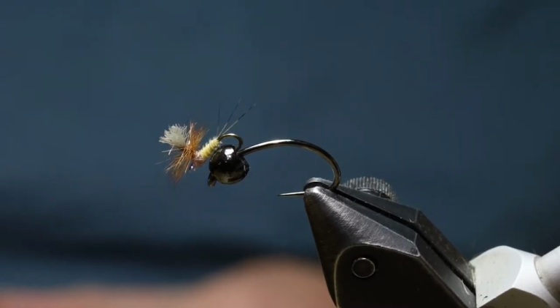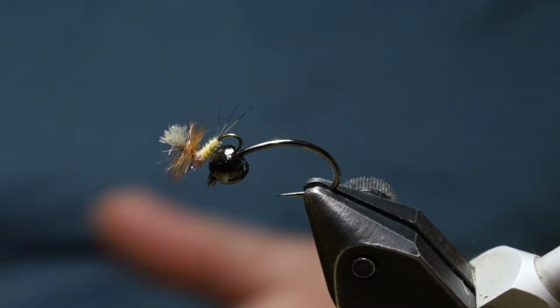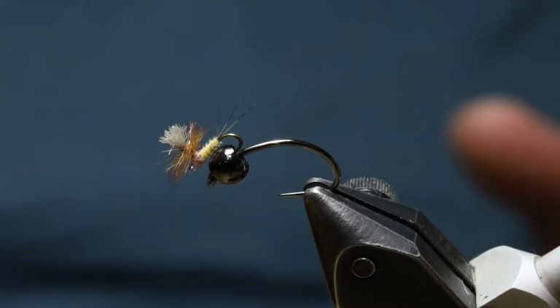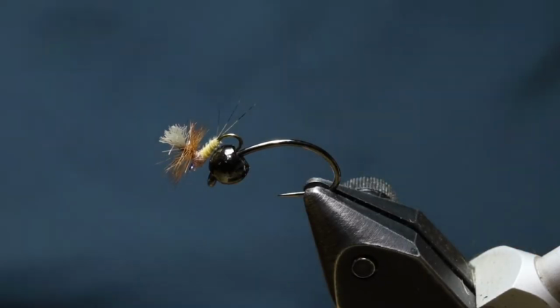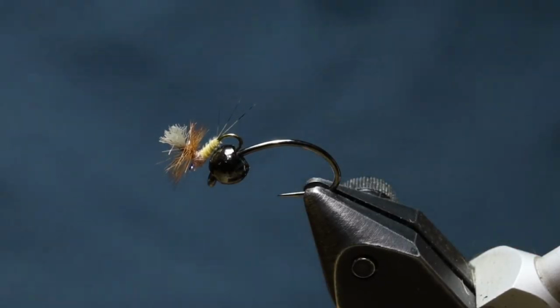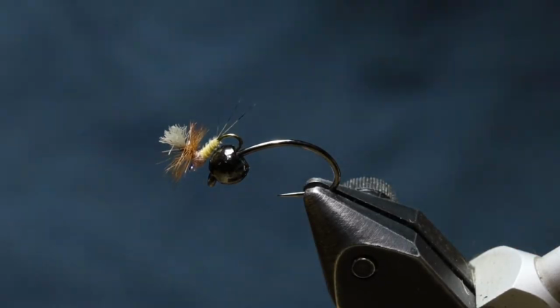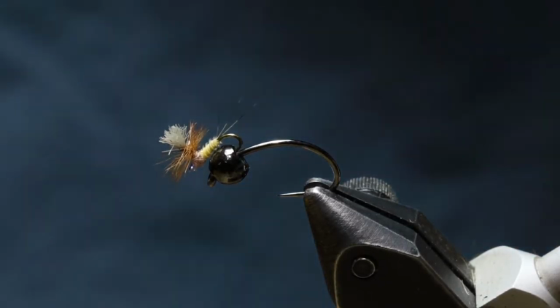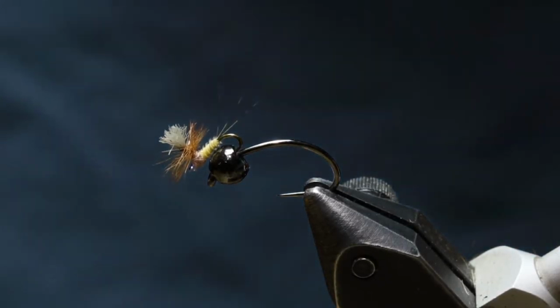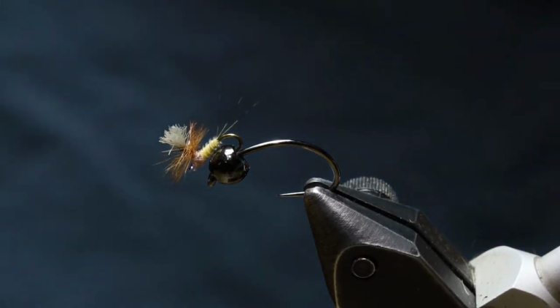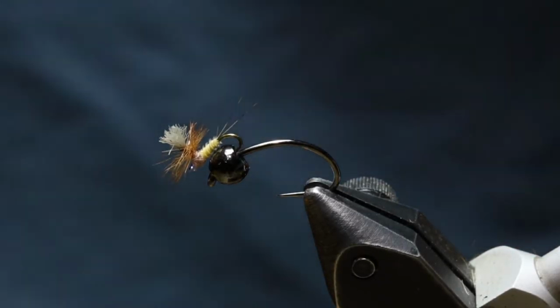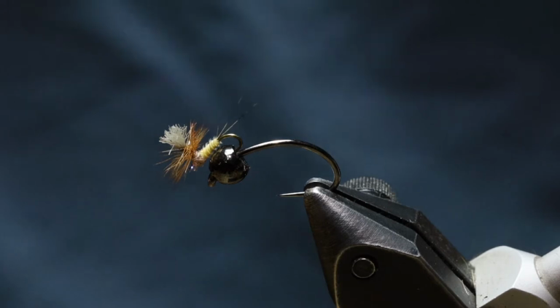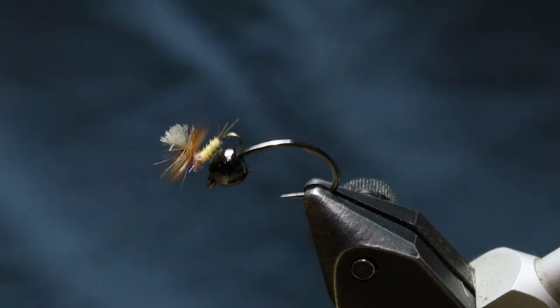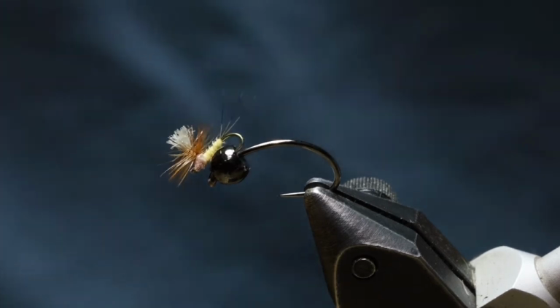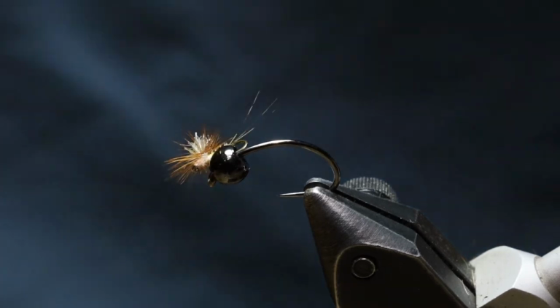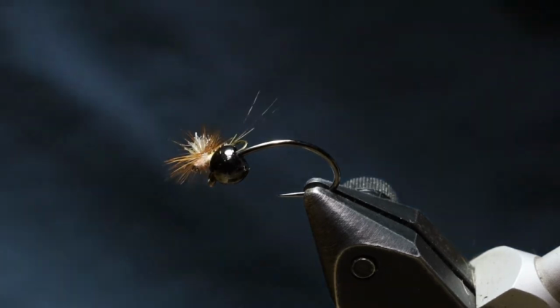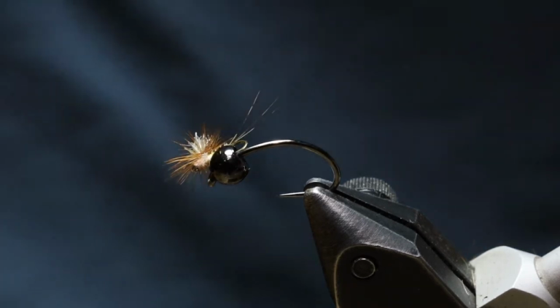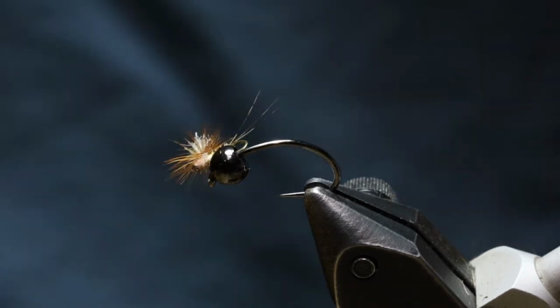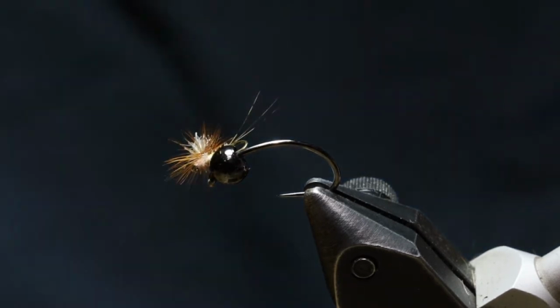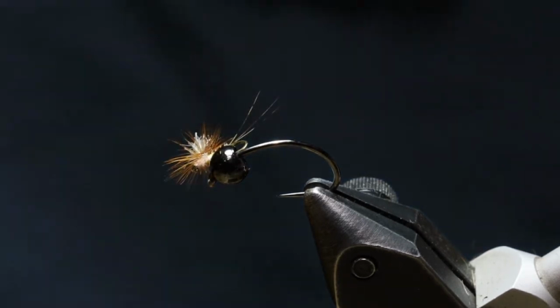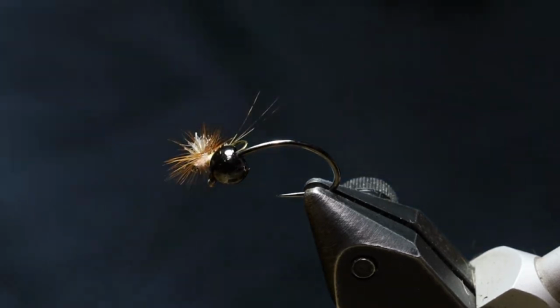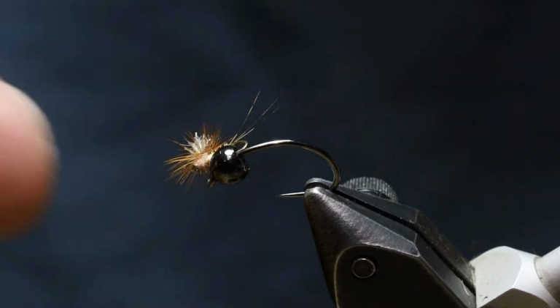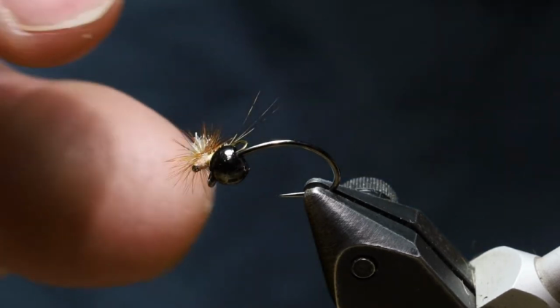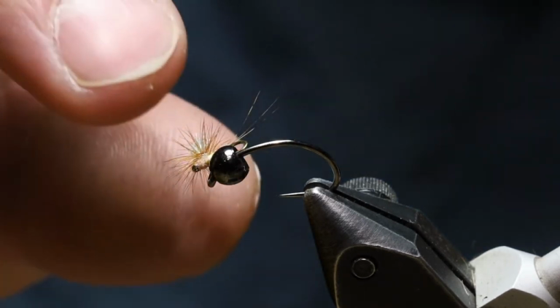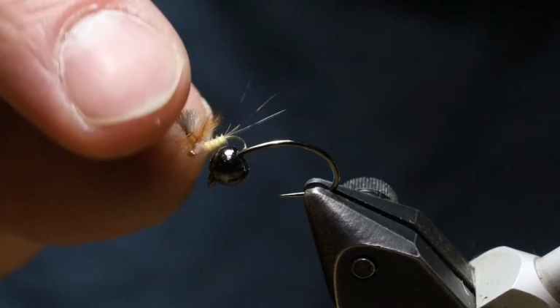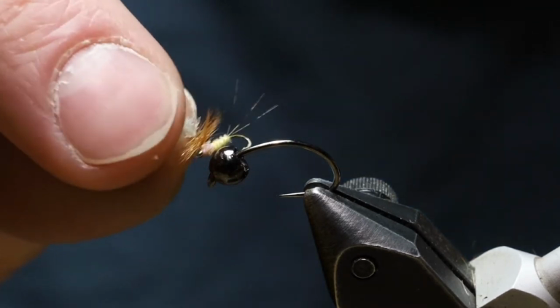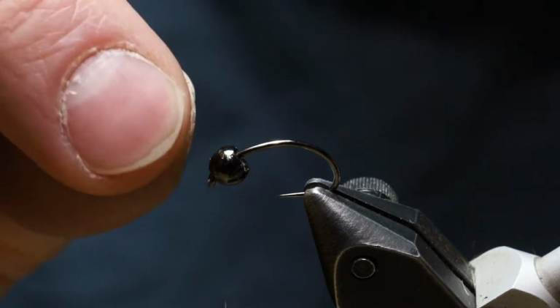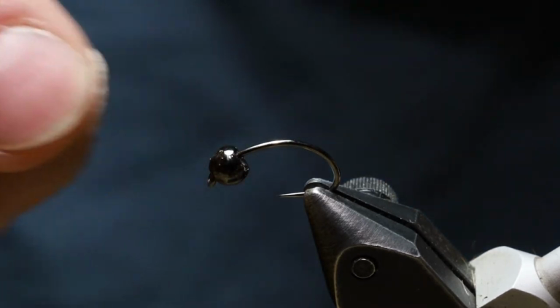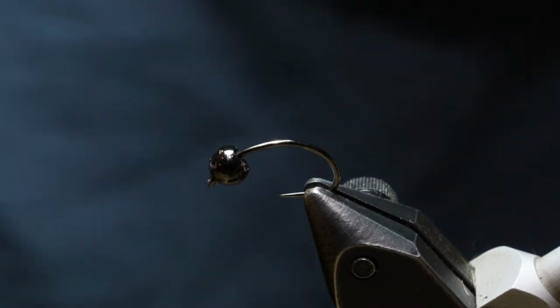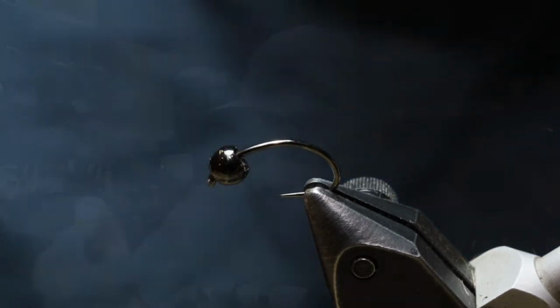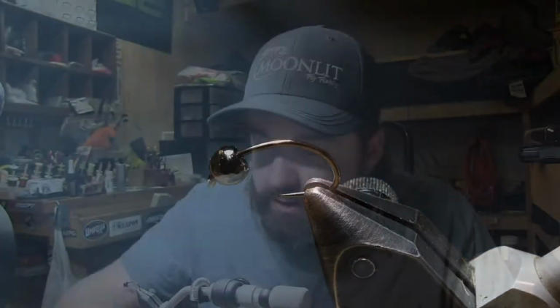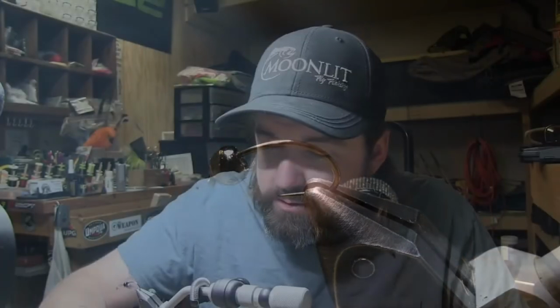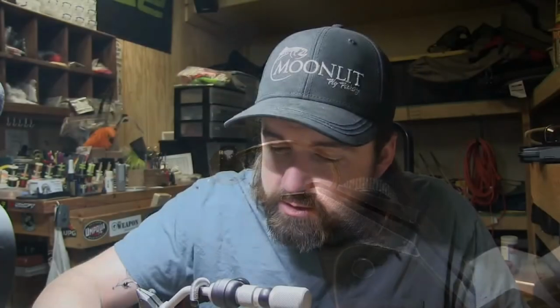What's up y'all? Roscoe again with Moonlit Fly Fishing. Look, there's a mayfly hatch on my fly. Just kidding.